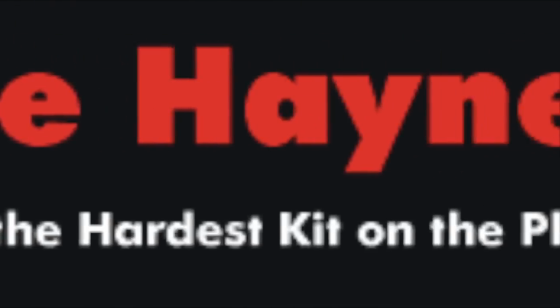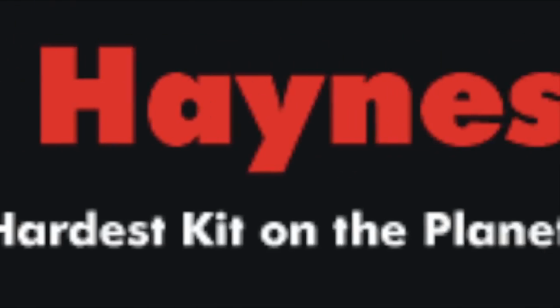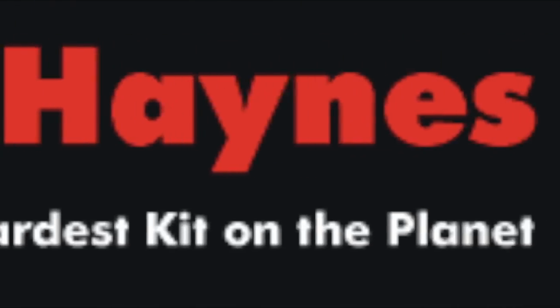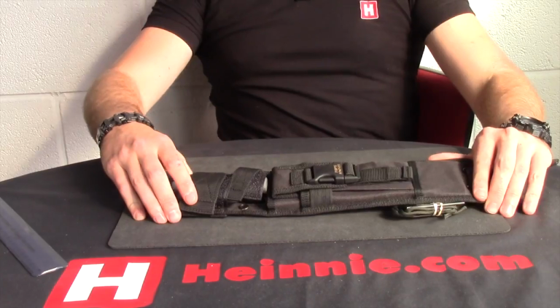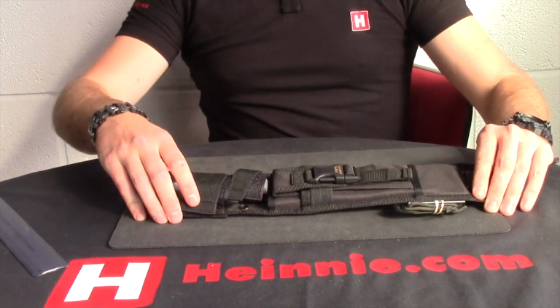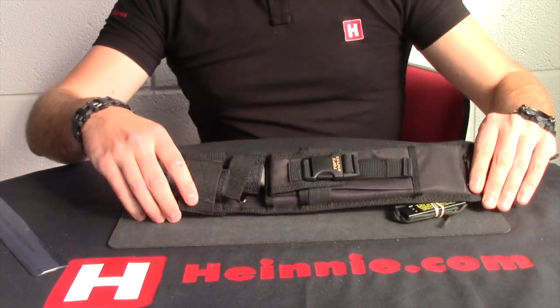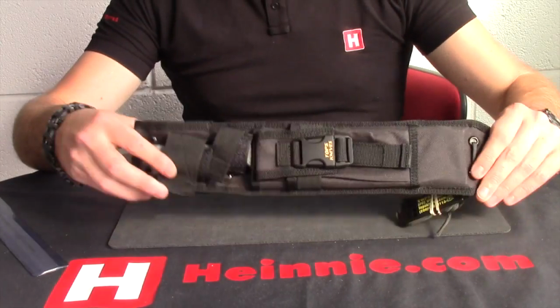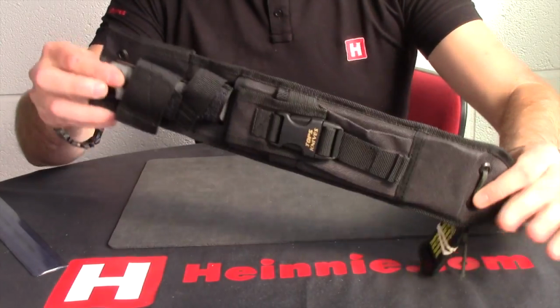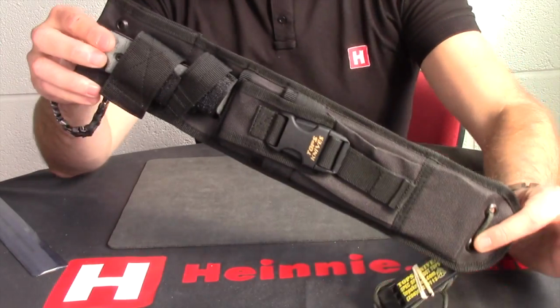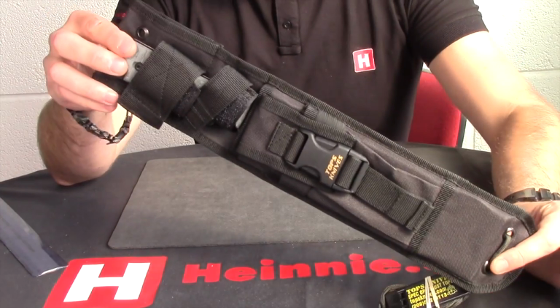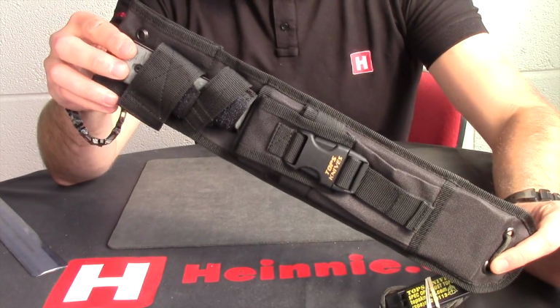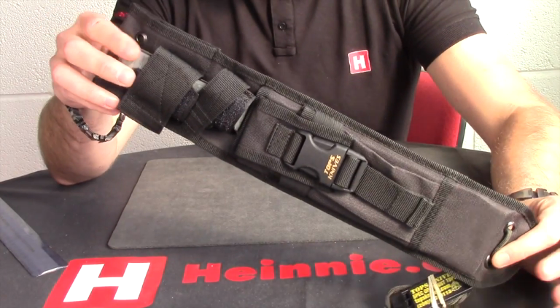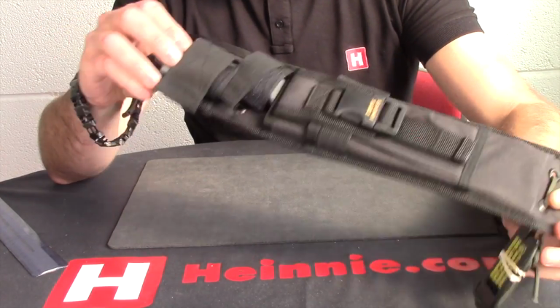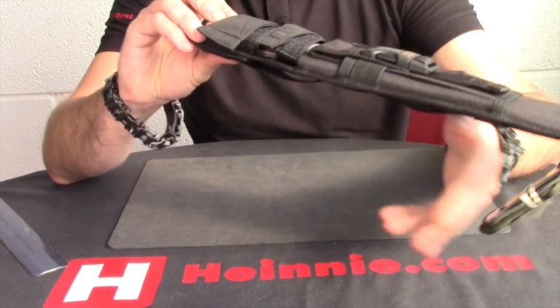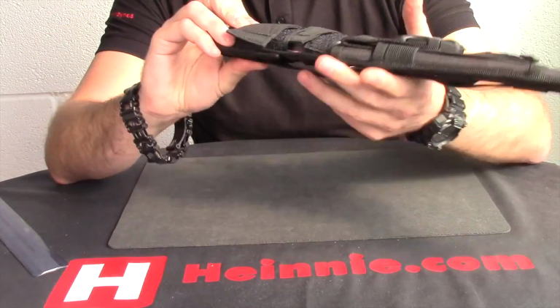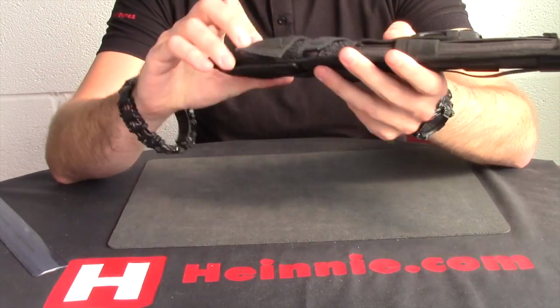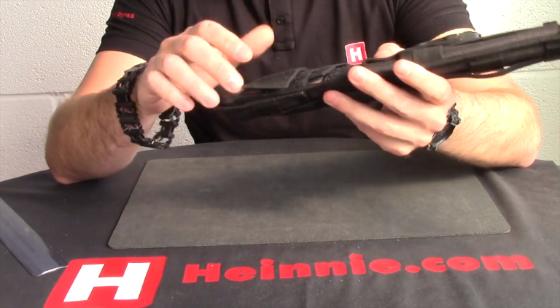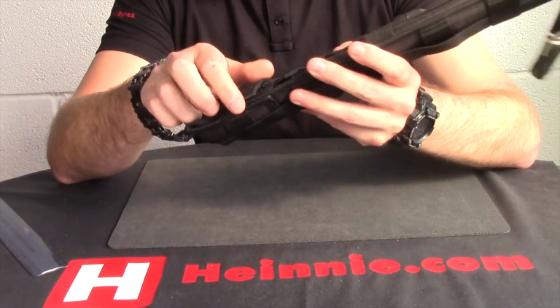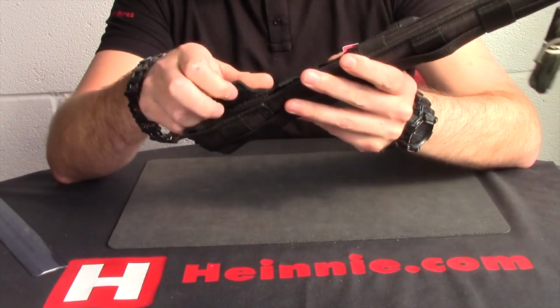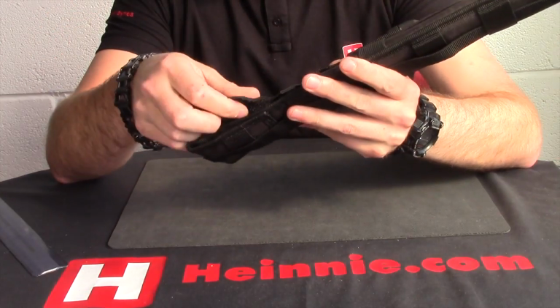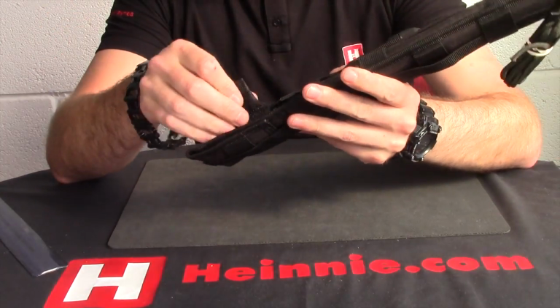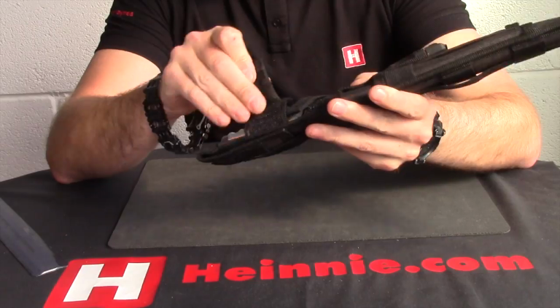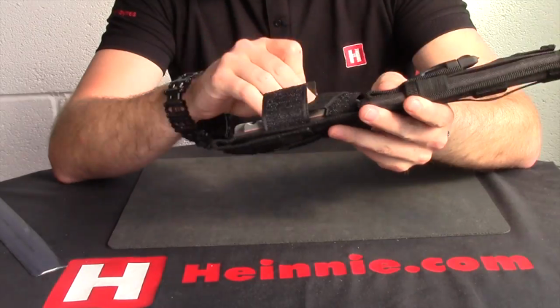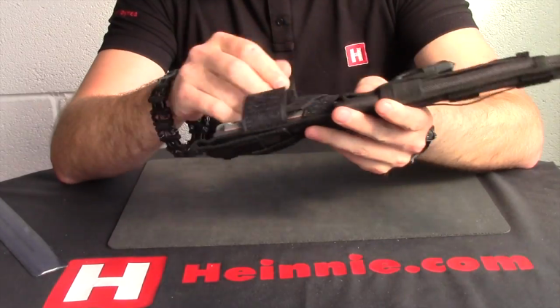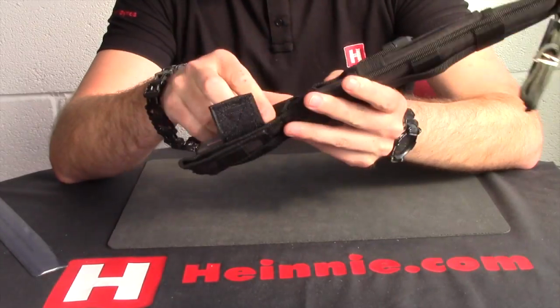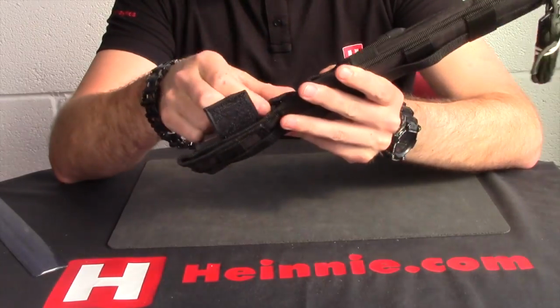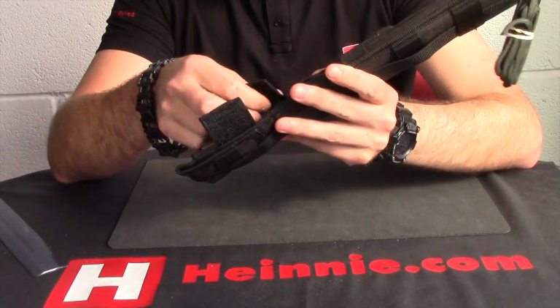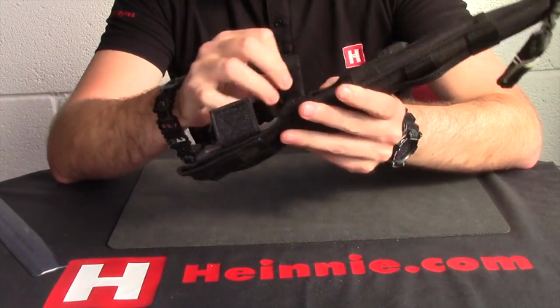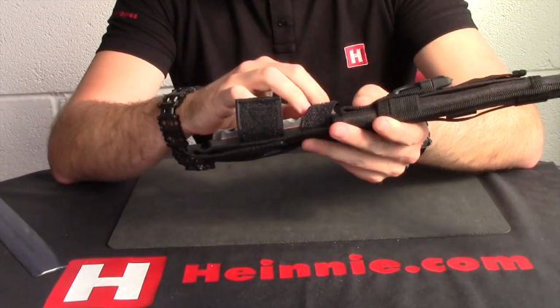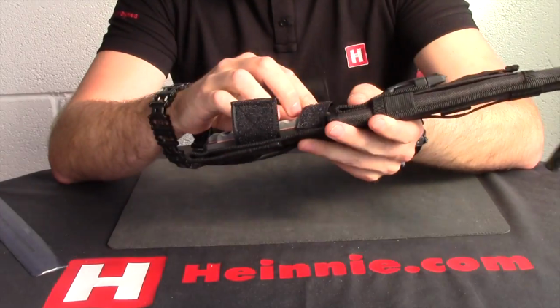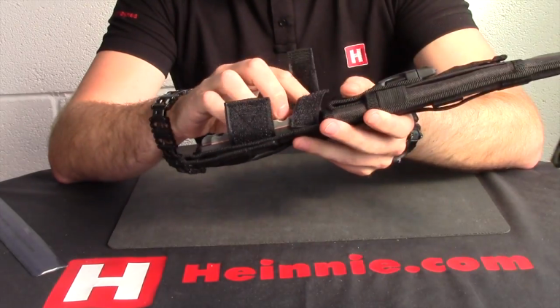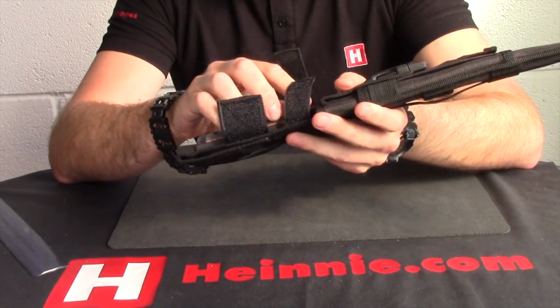Hello everyone, Kleiner Haynes Schofer Scale. From Tops today we have the Prava Bowie.